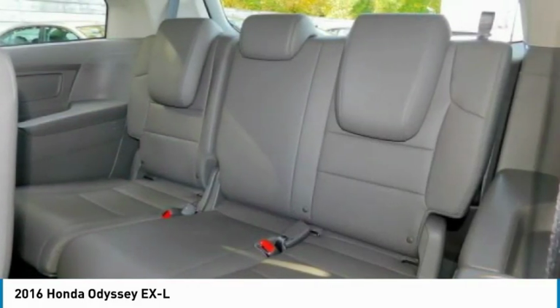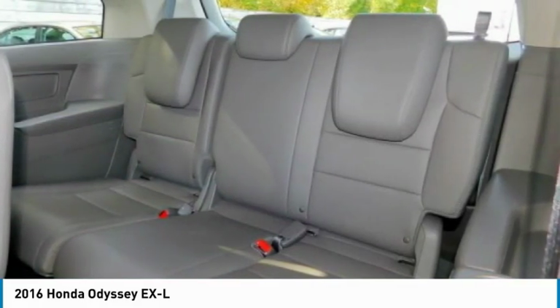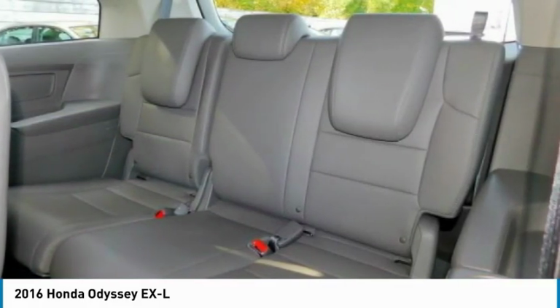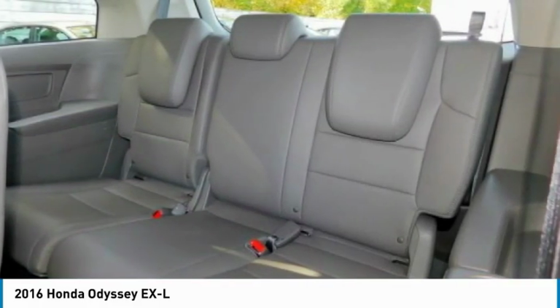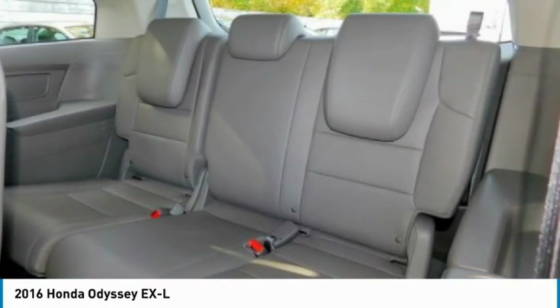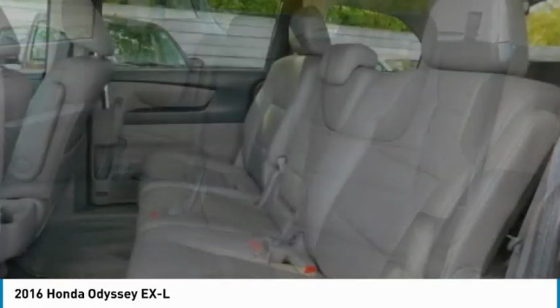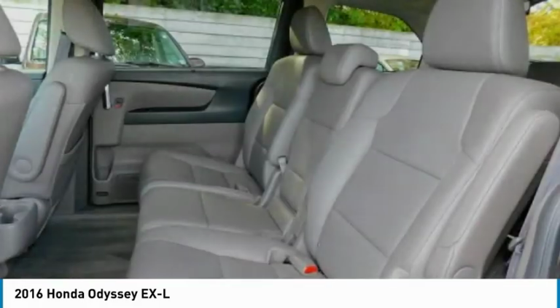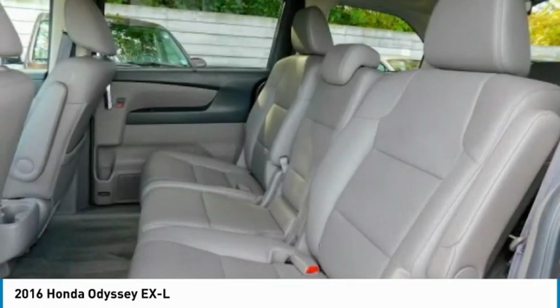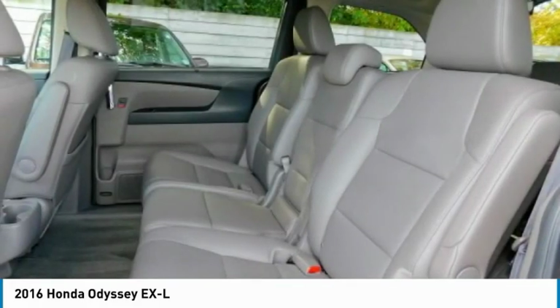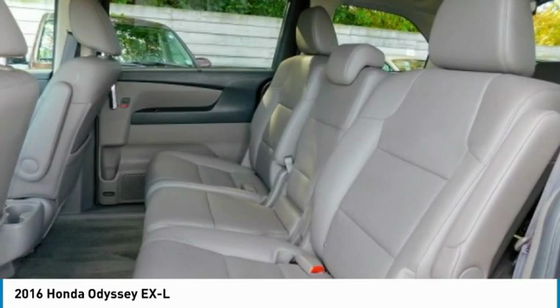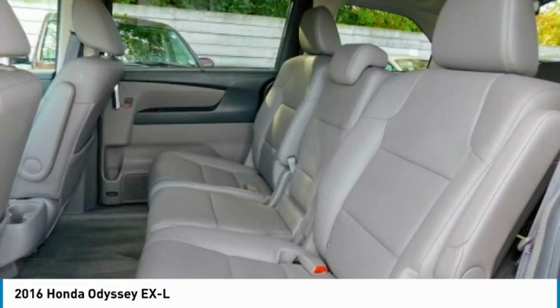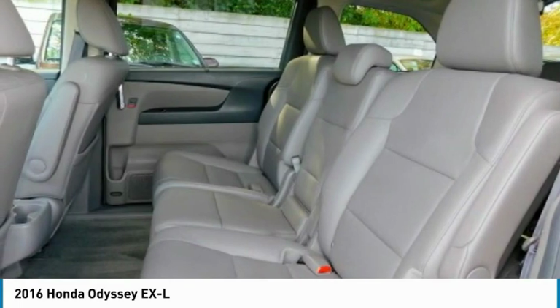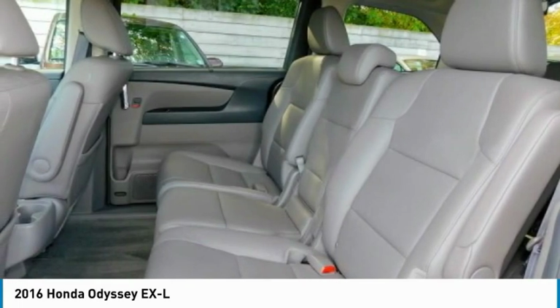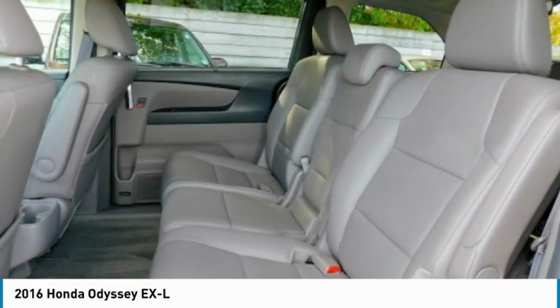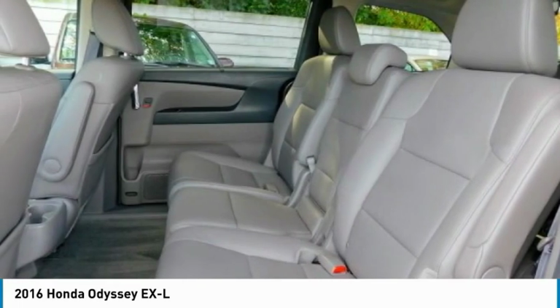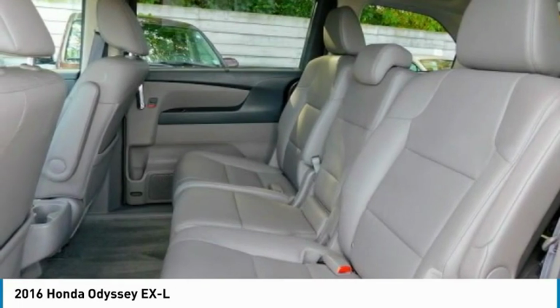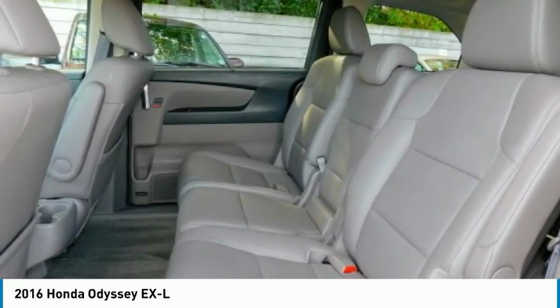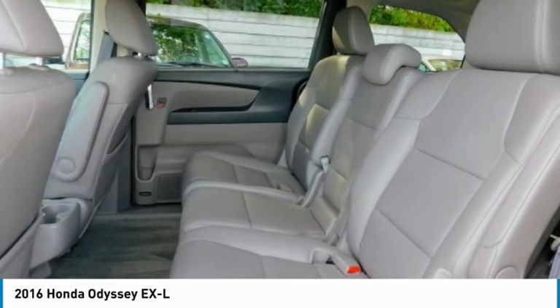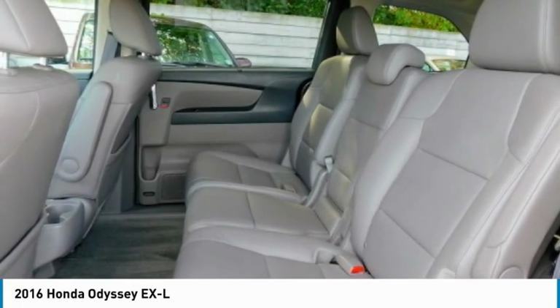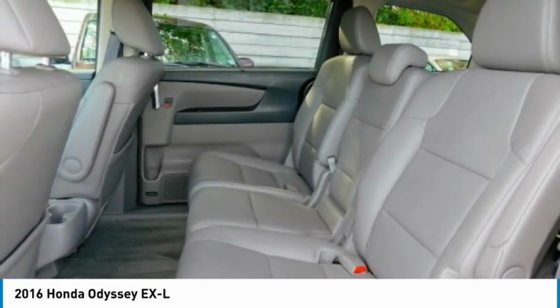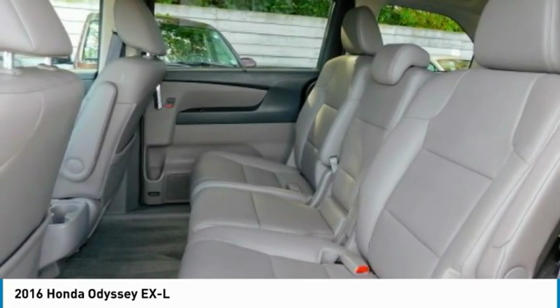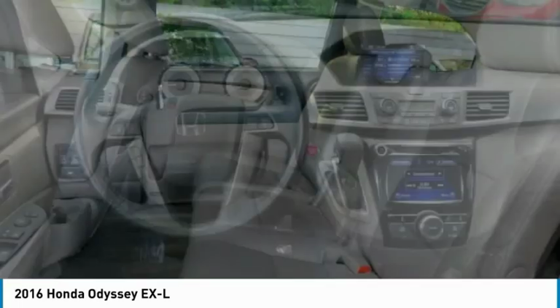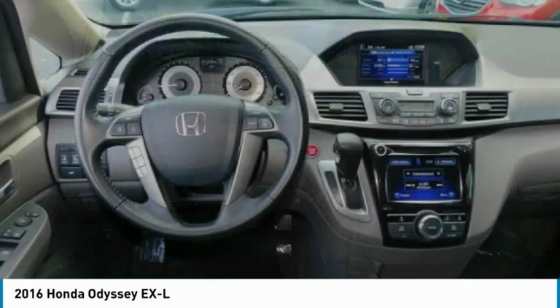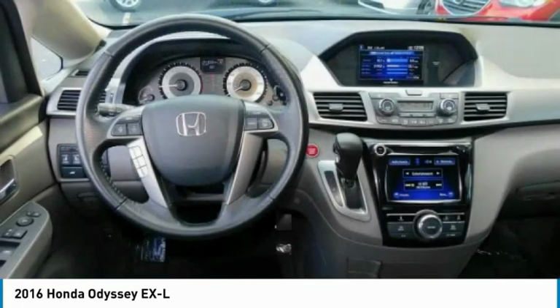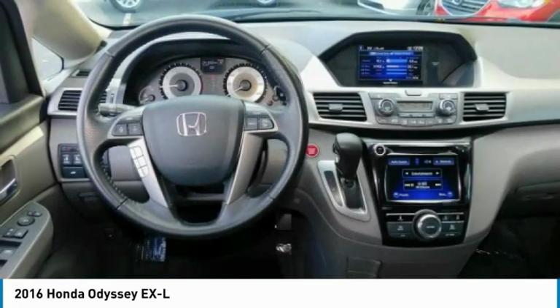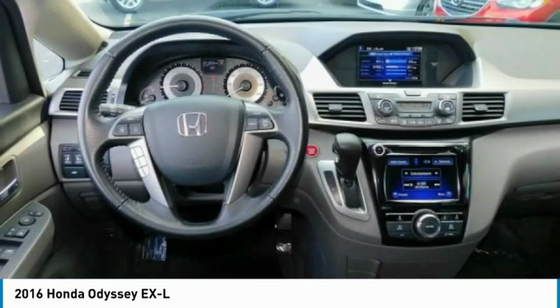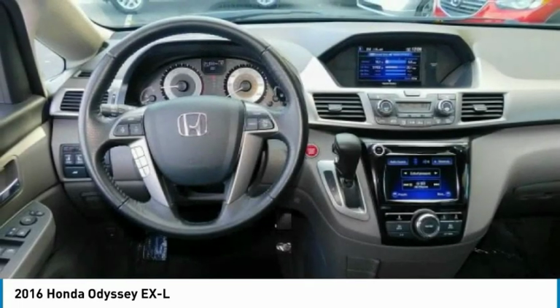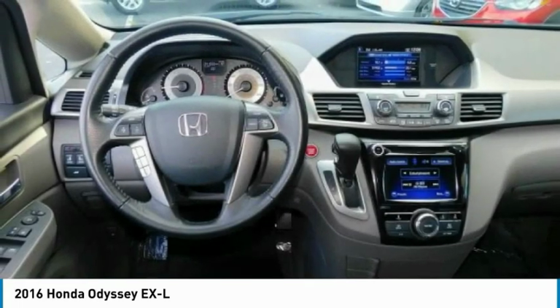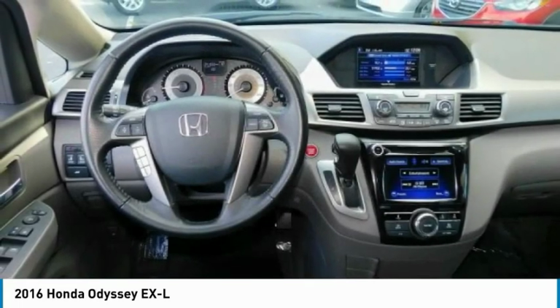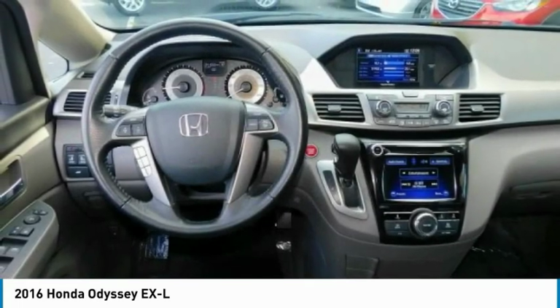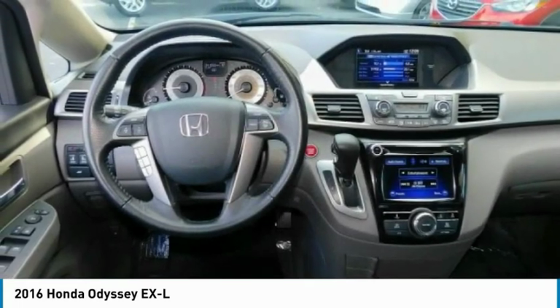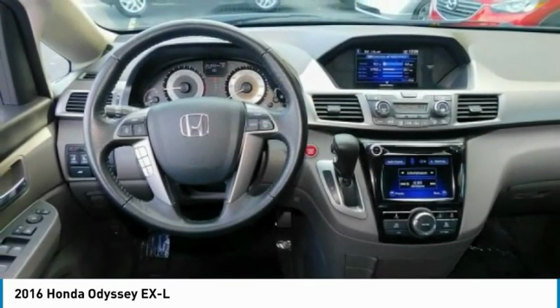Lane departure warning, backup camera, leather wrapped steering wheel. Come see the car for yourself.